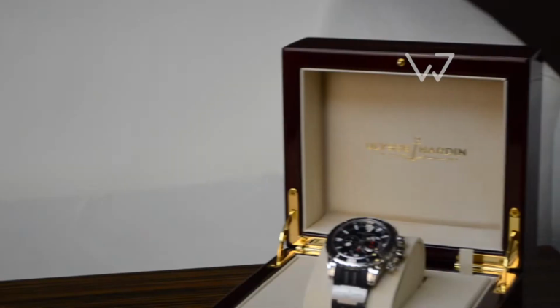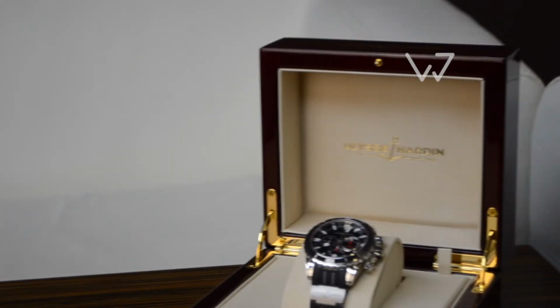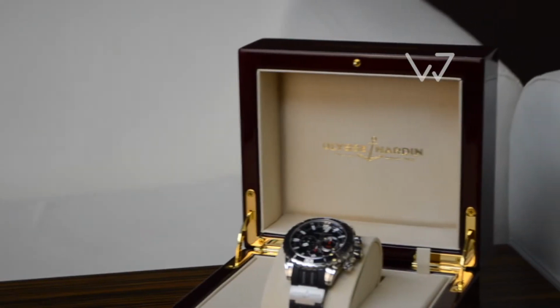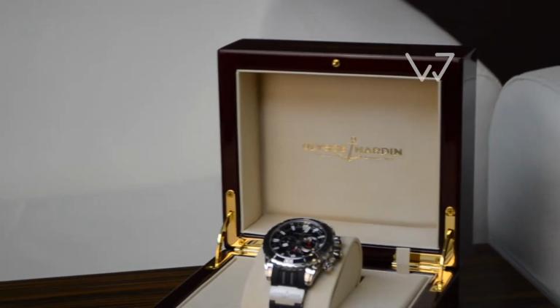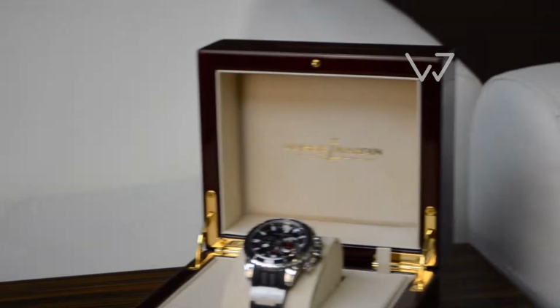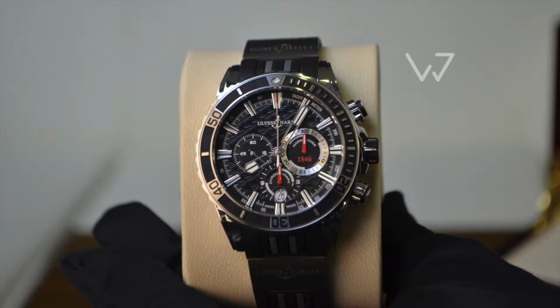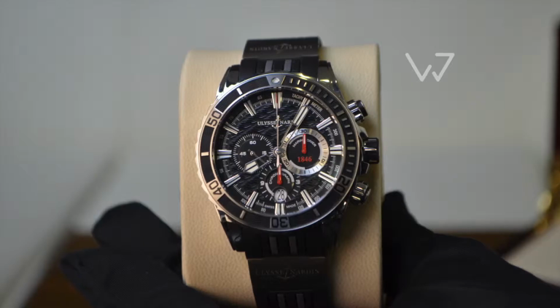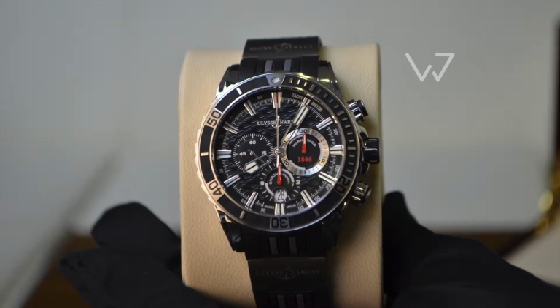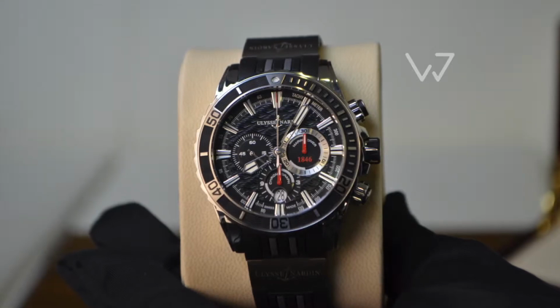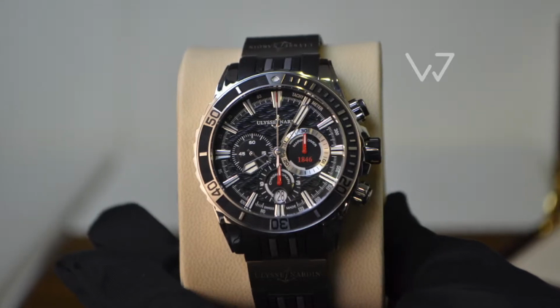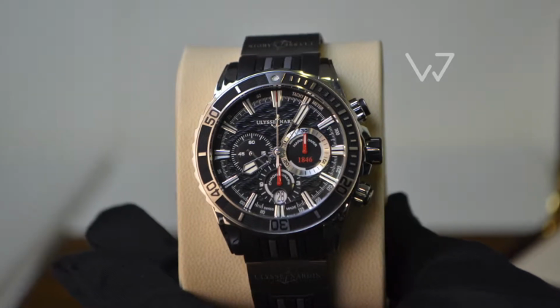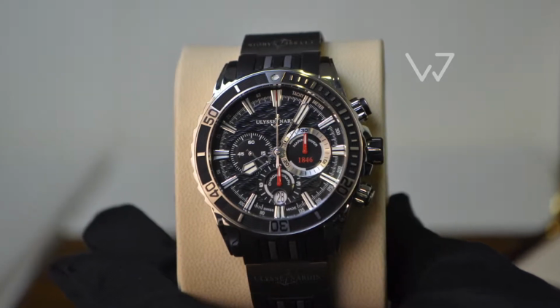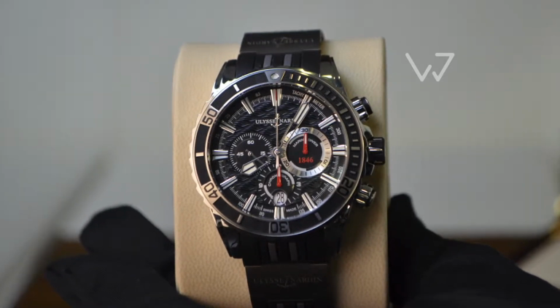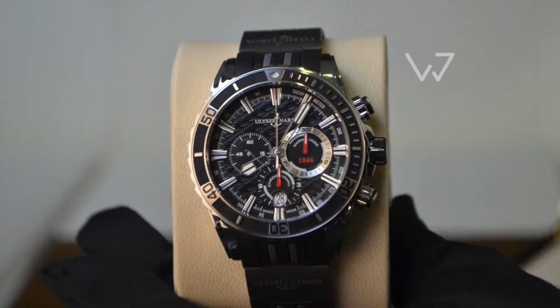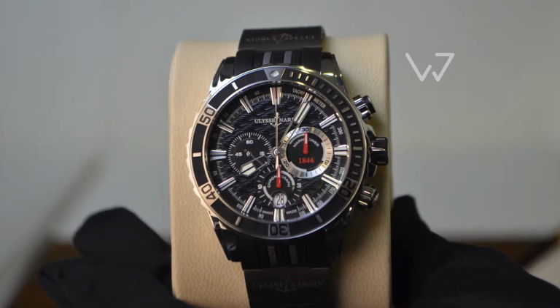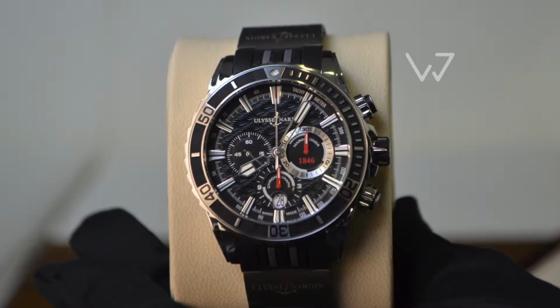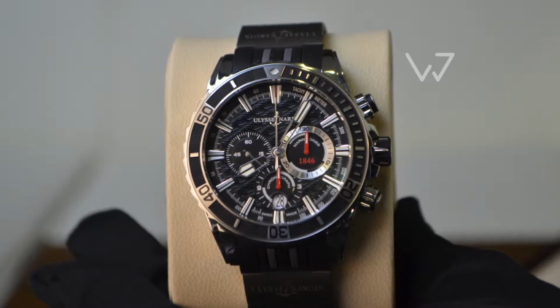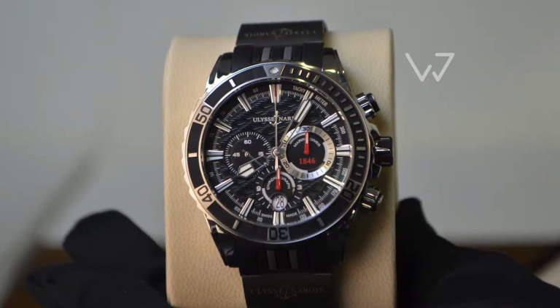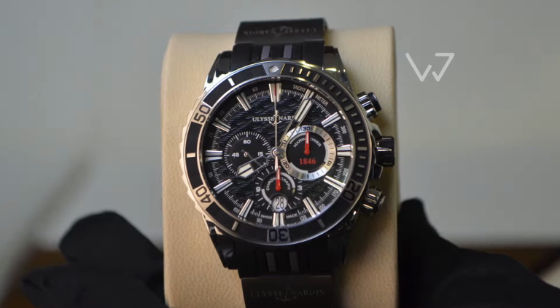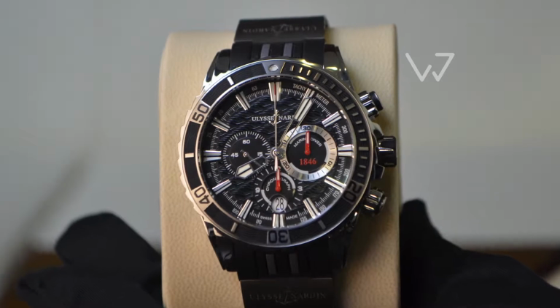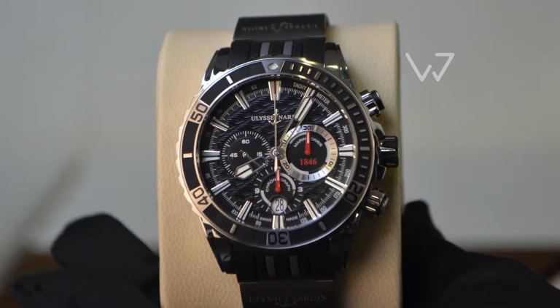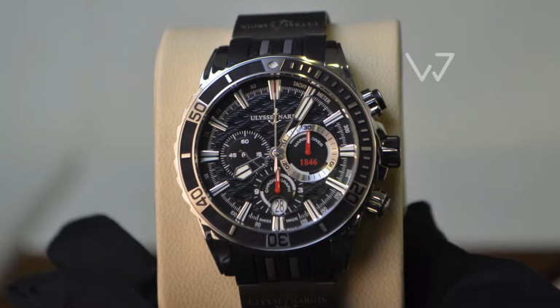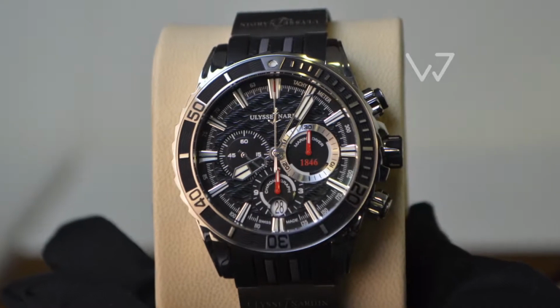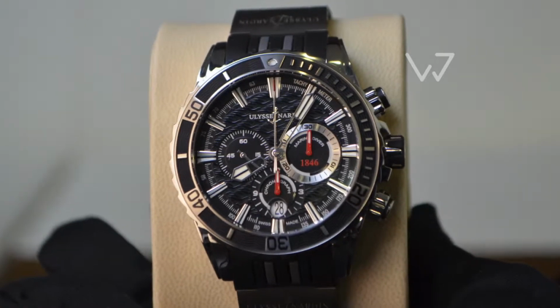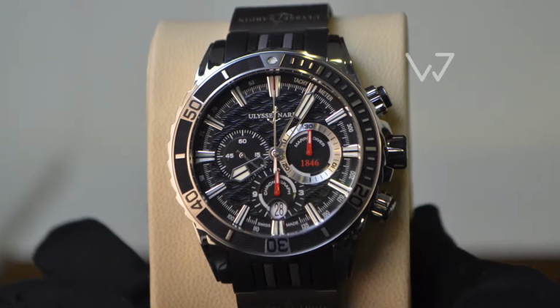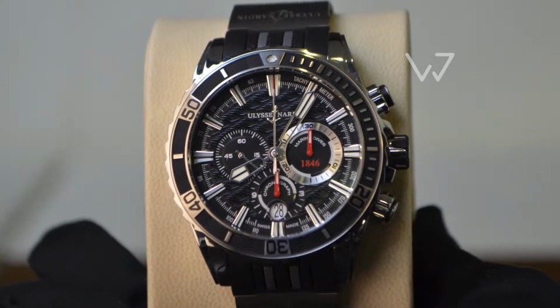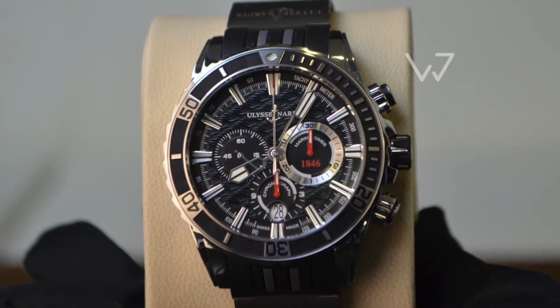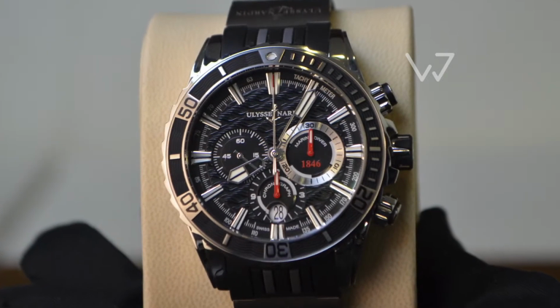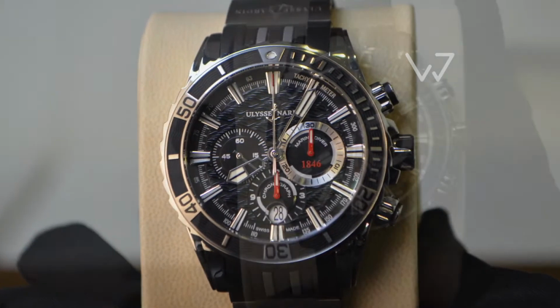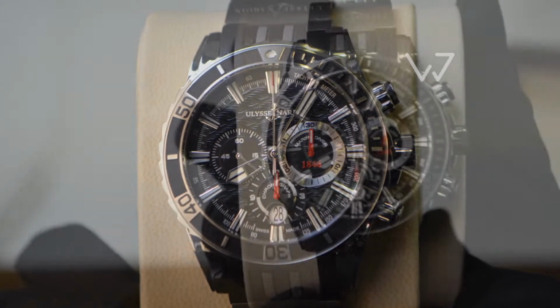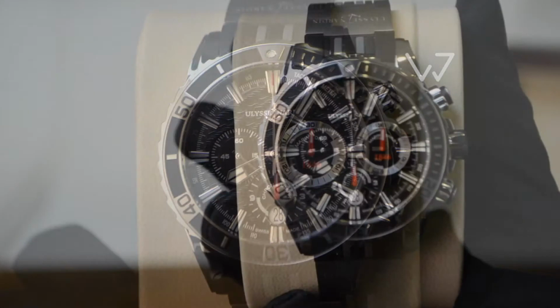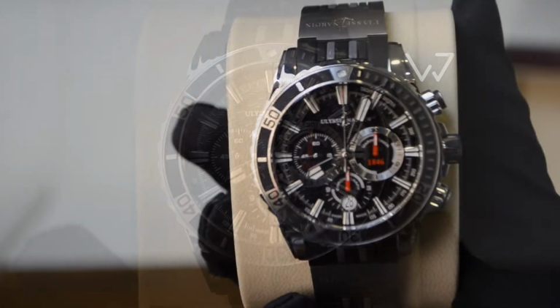Today we are looking at the Ulysse Nardin Diver Chronograph, an exquisite sporty piece with a strong tool DNA.